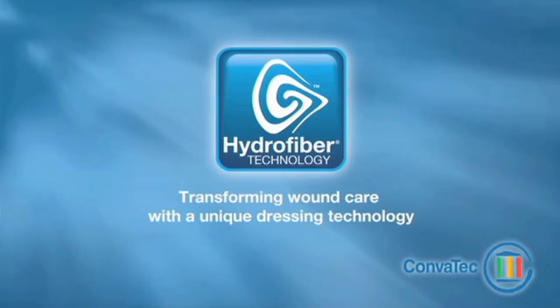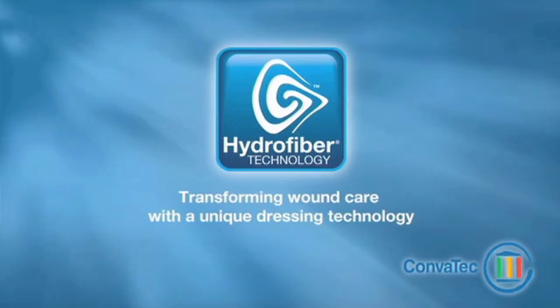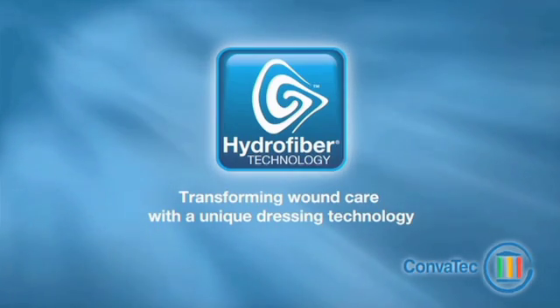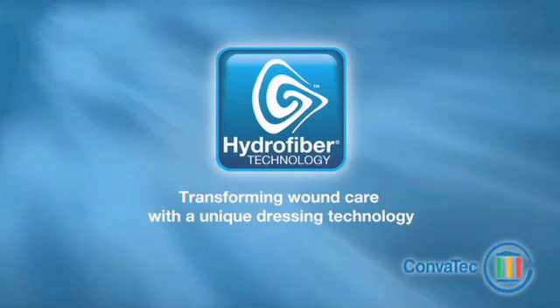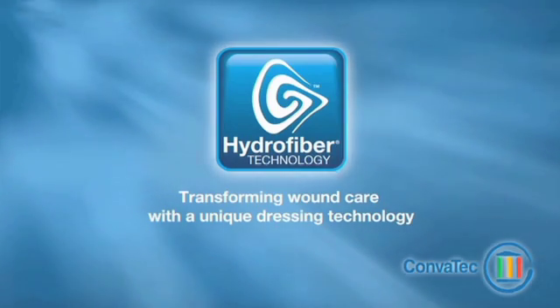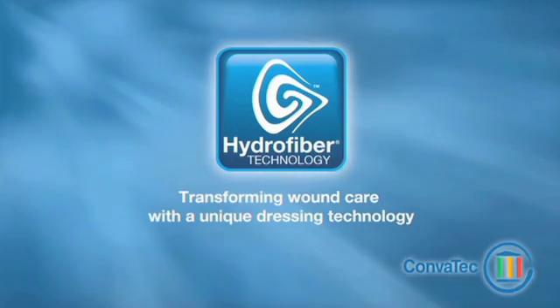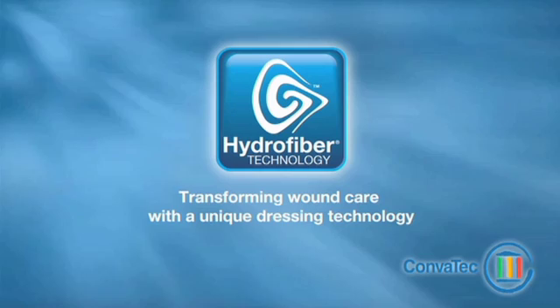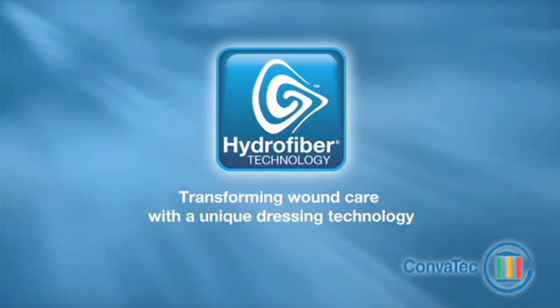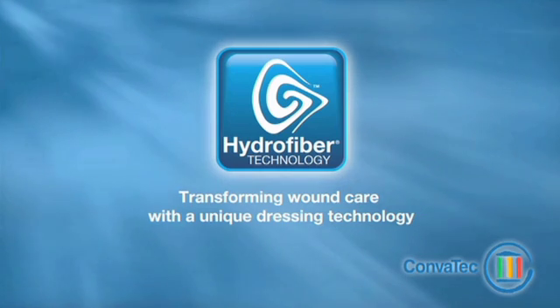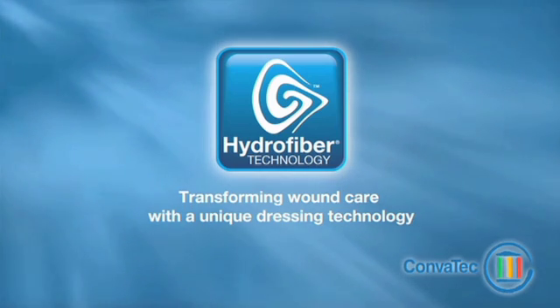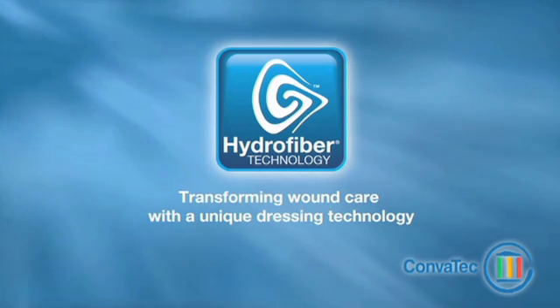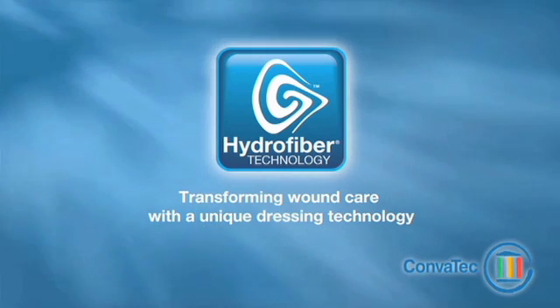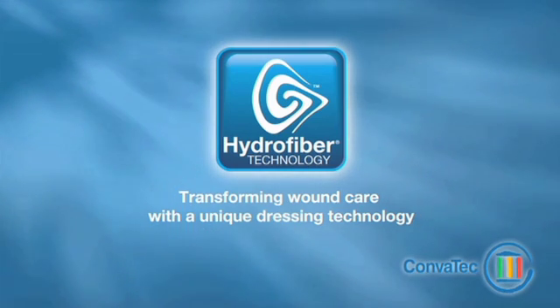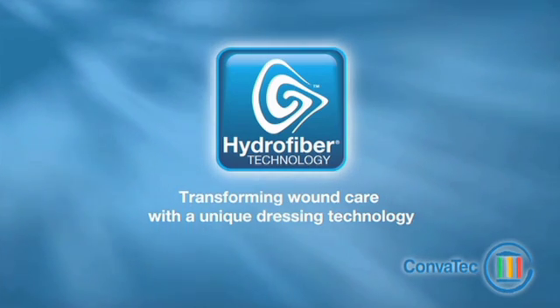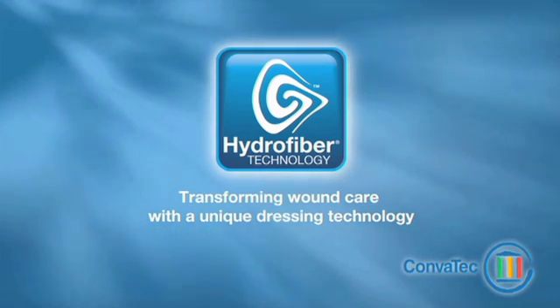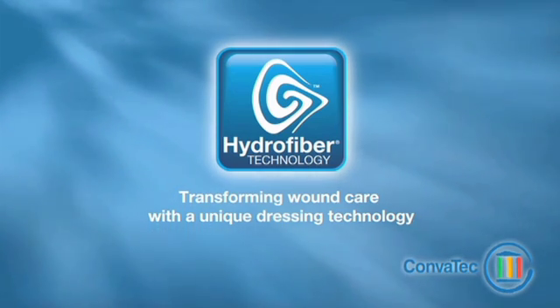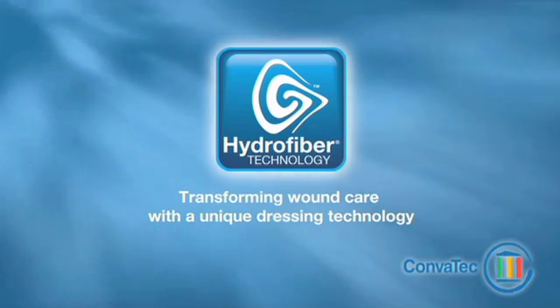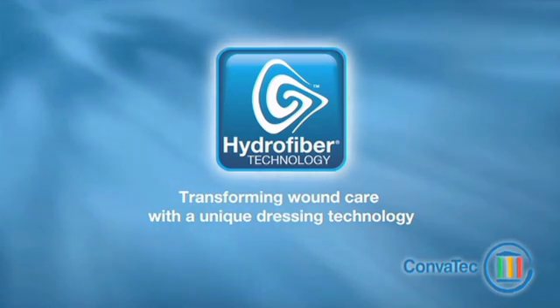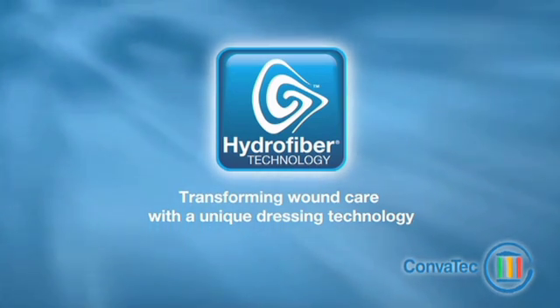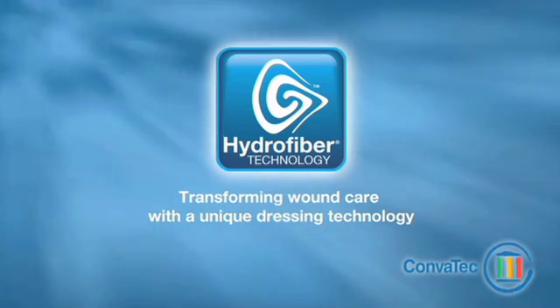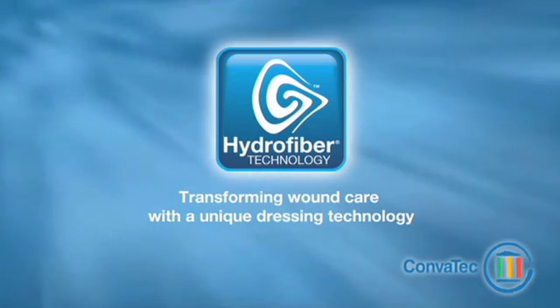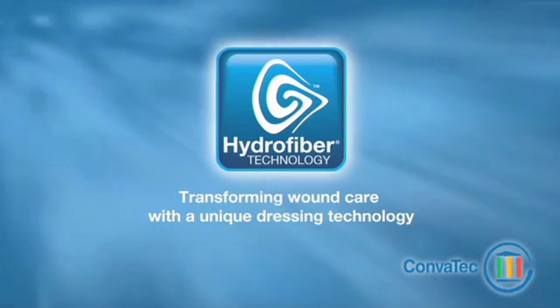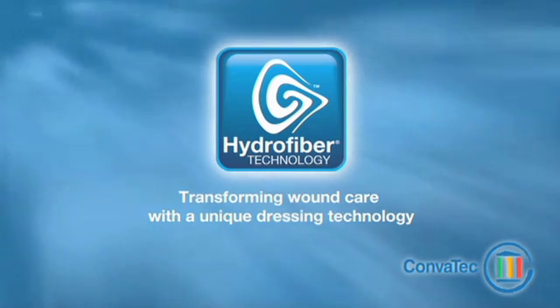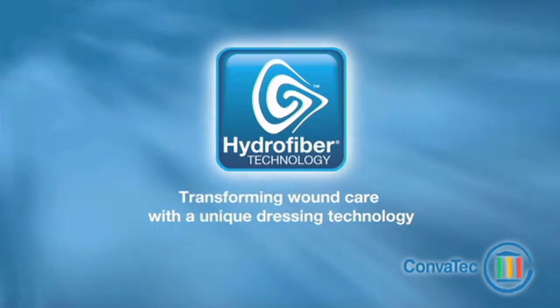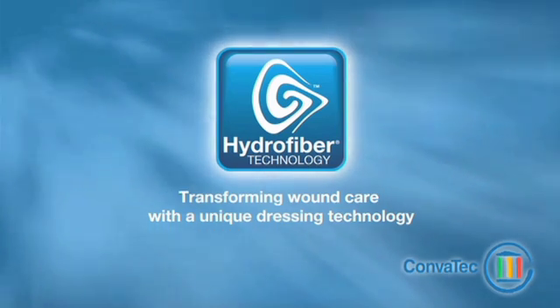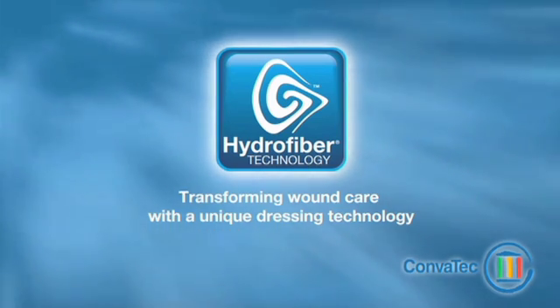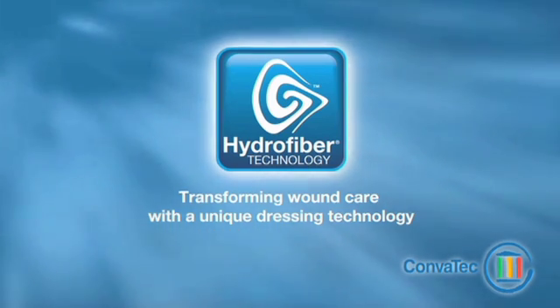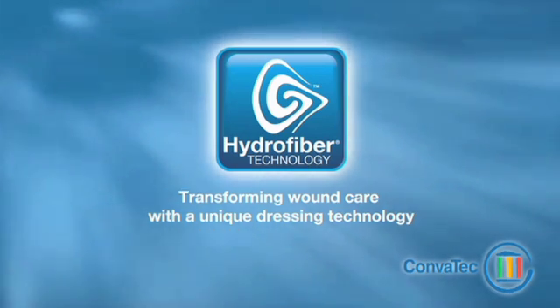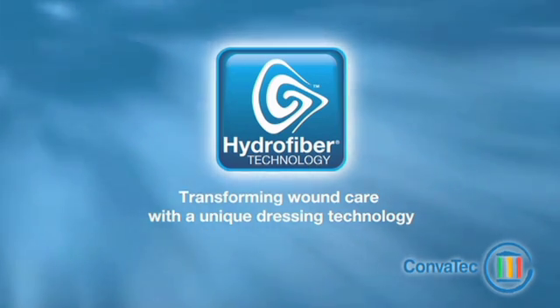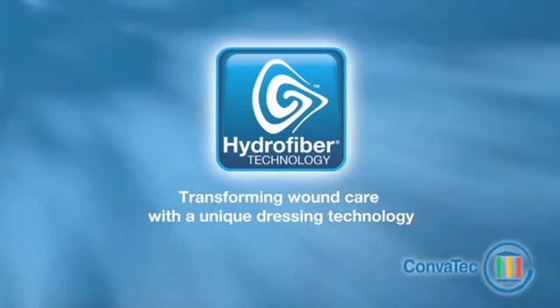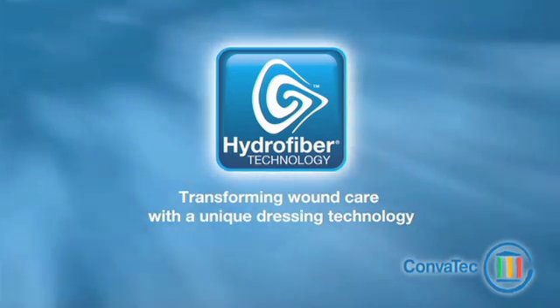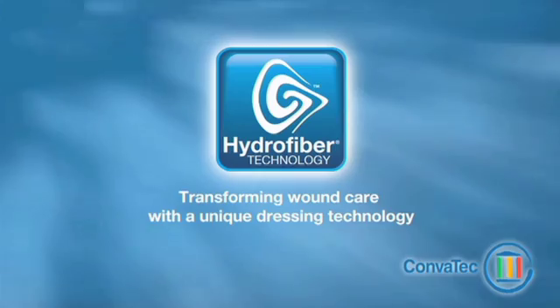Hydrofibre technology, transforming wound care with a unique dressing technology.